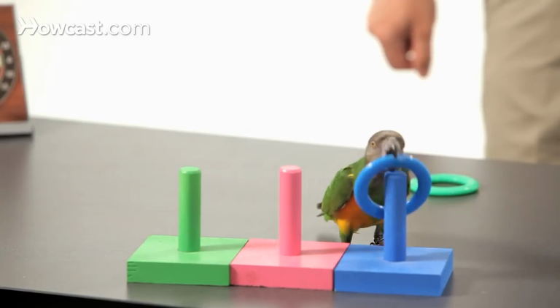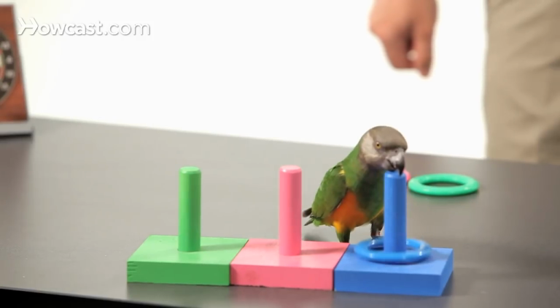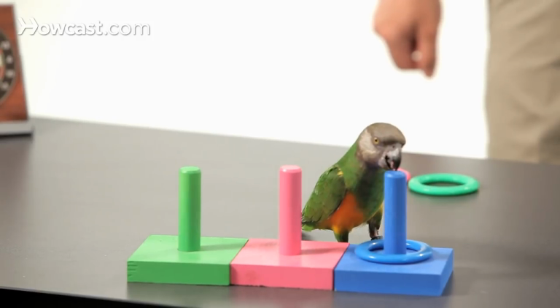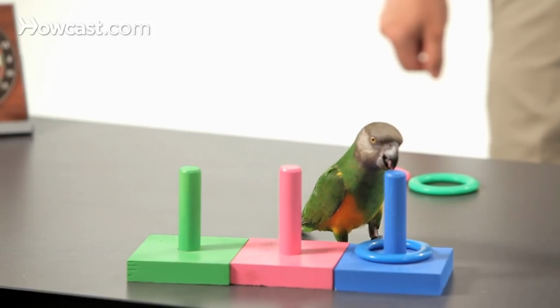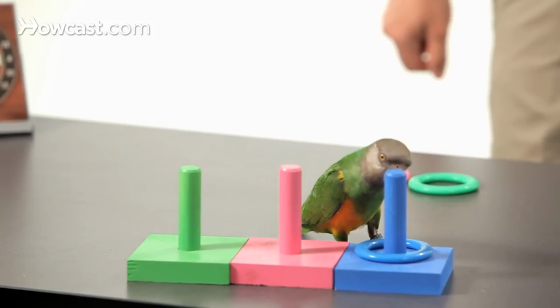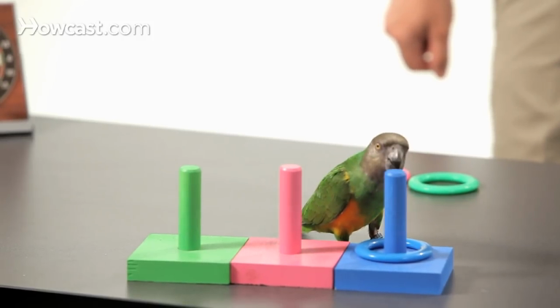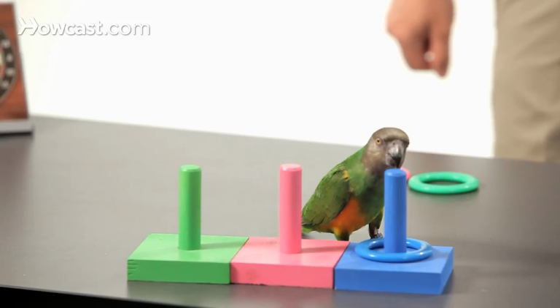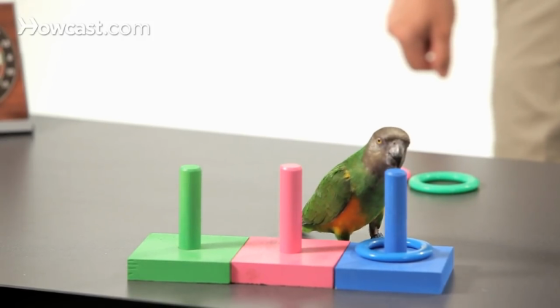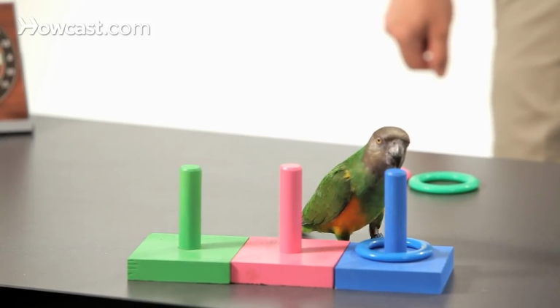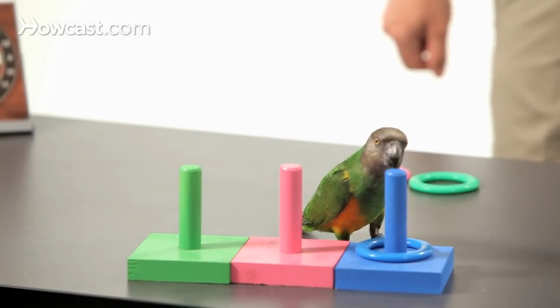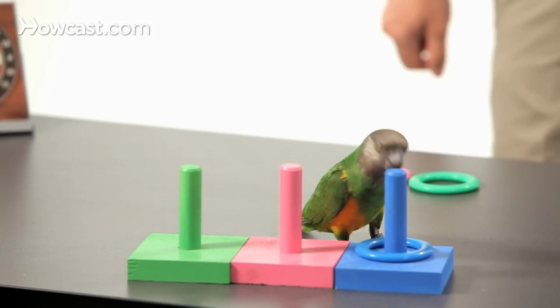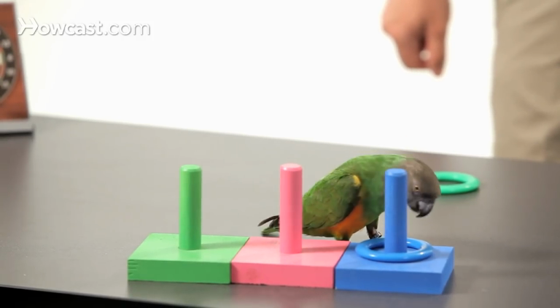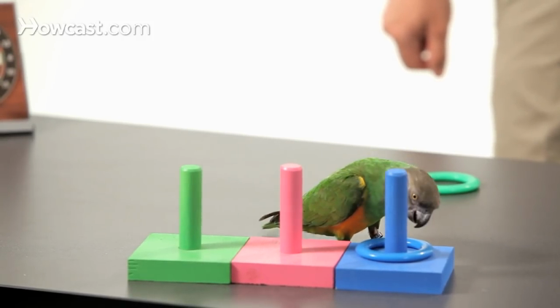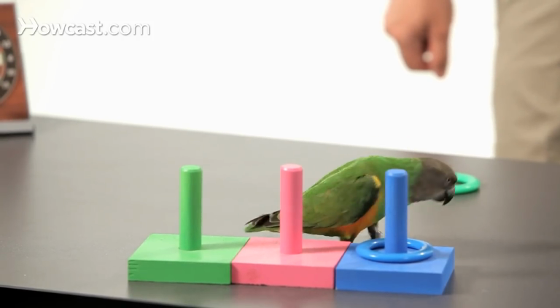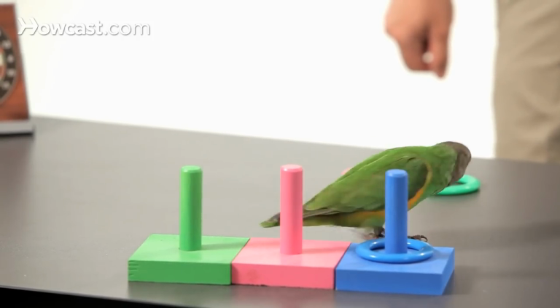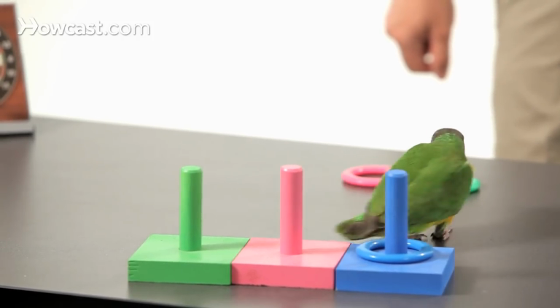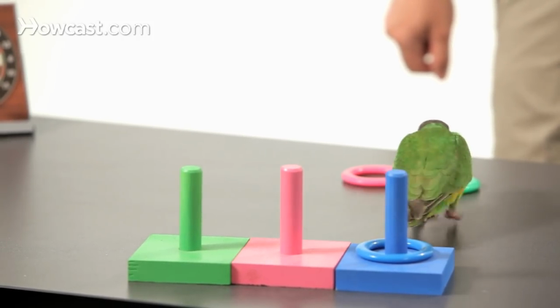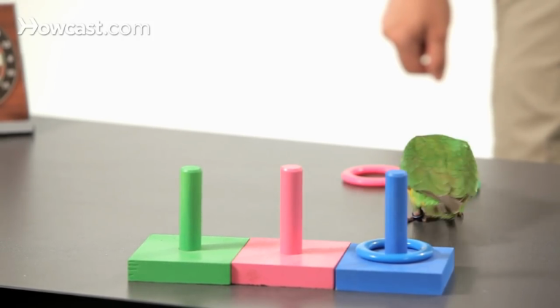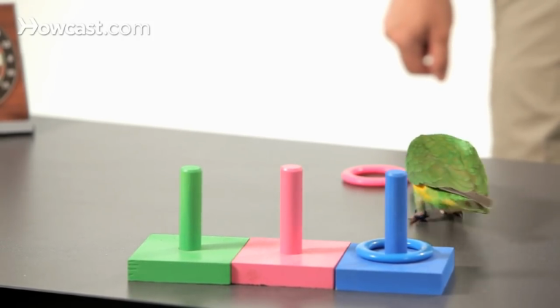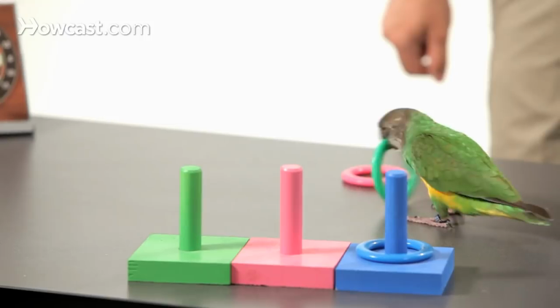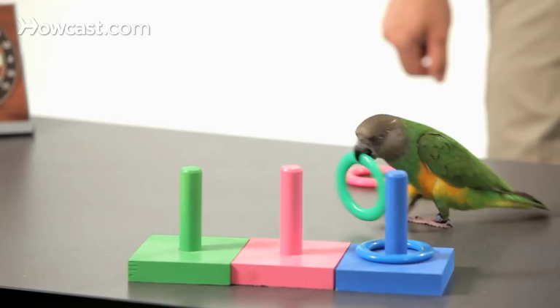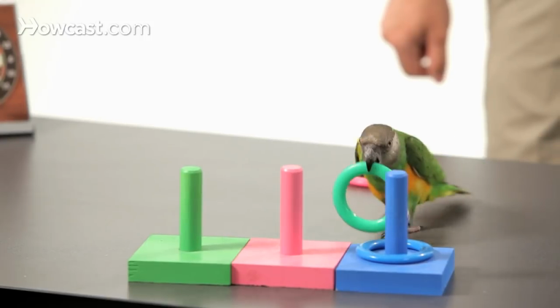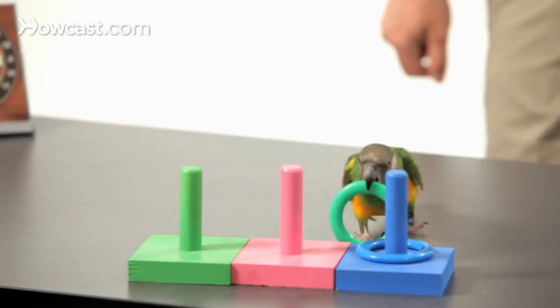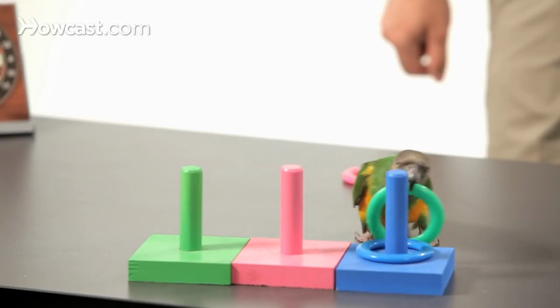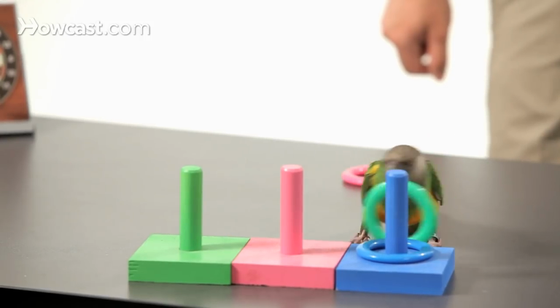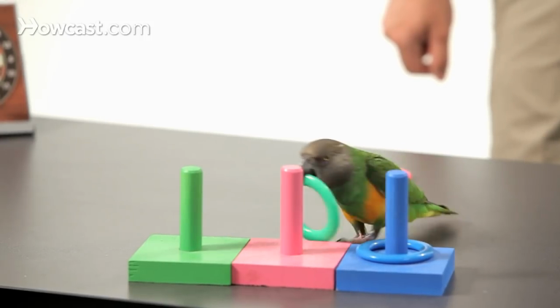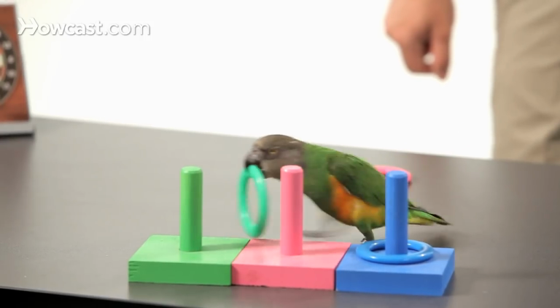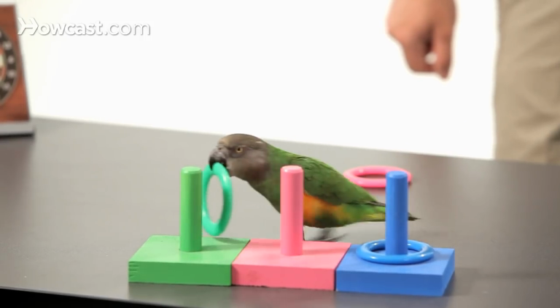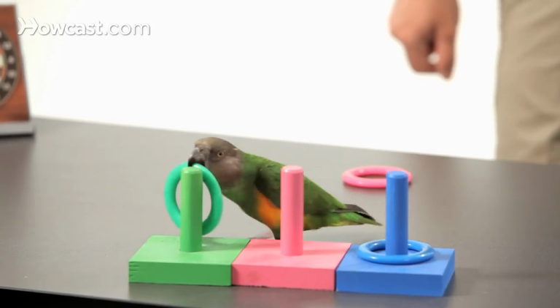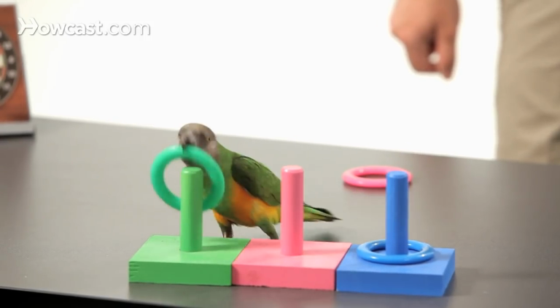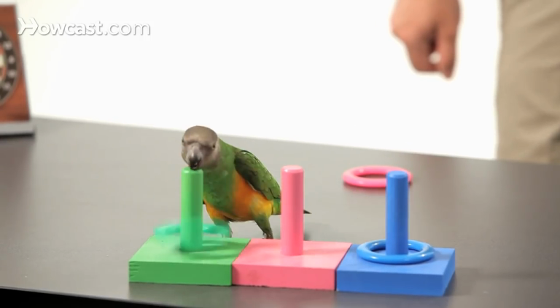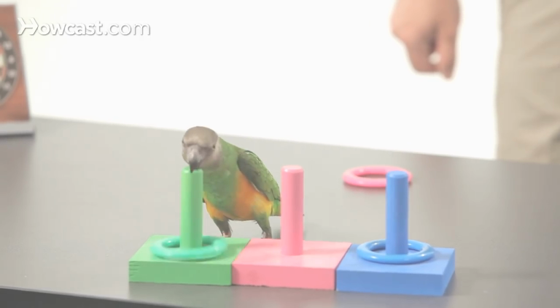Keely, my Senegal Parrot, is going to help me demonstrate how to teach a parrot to put a ring on a peg by color. This is the Parrot Ring Toss.